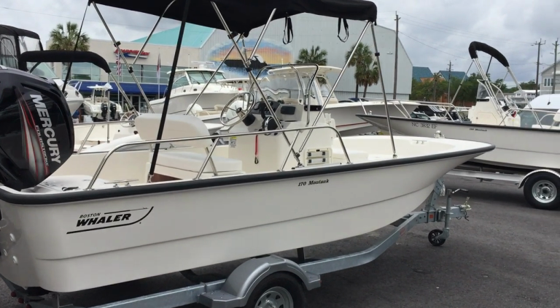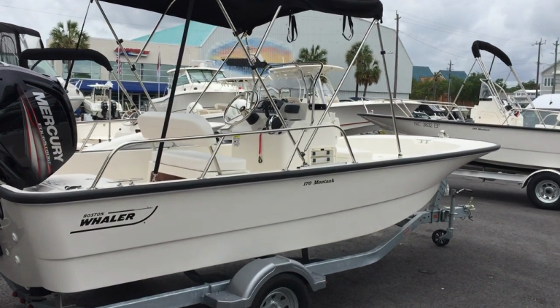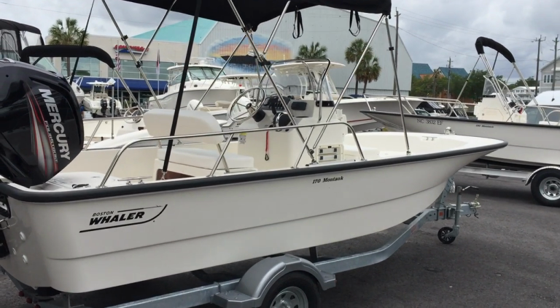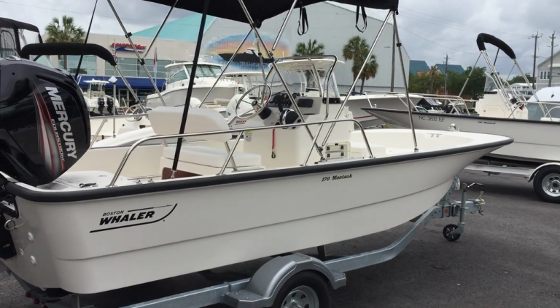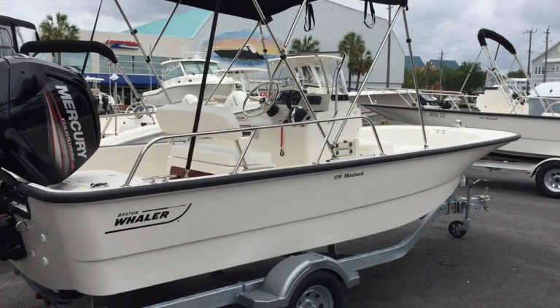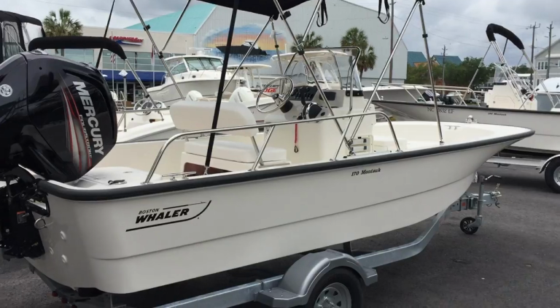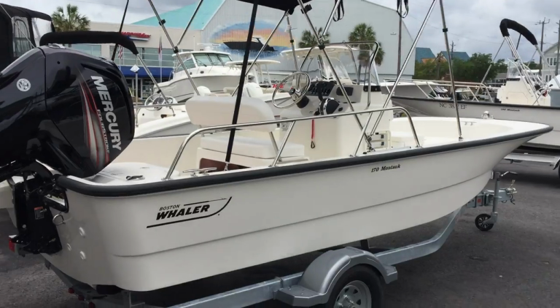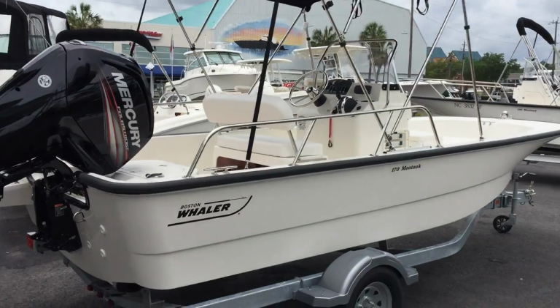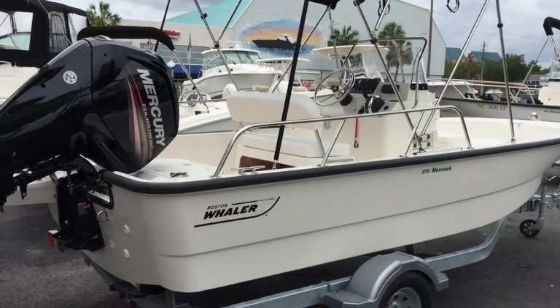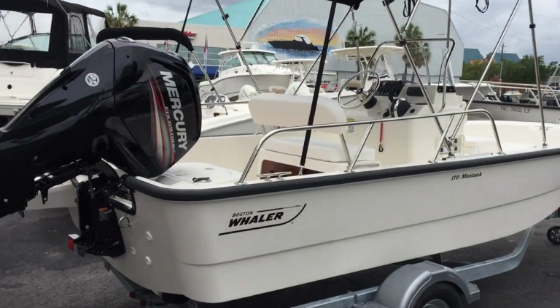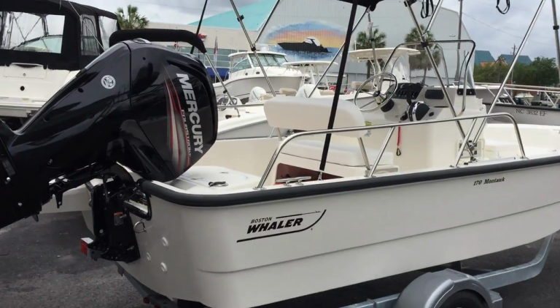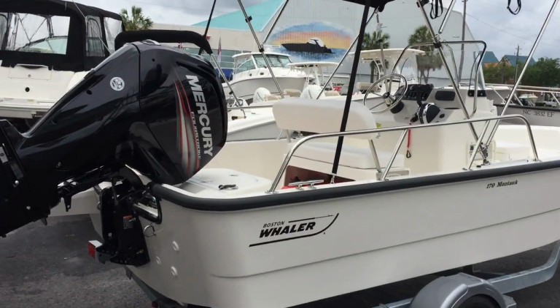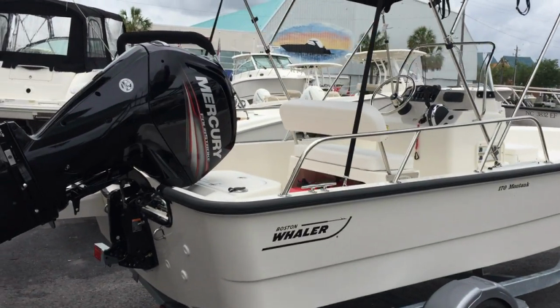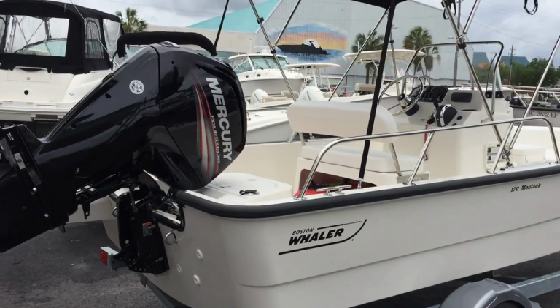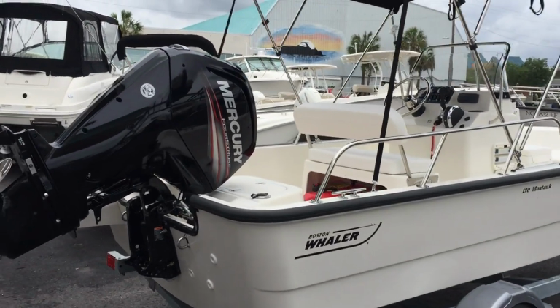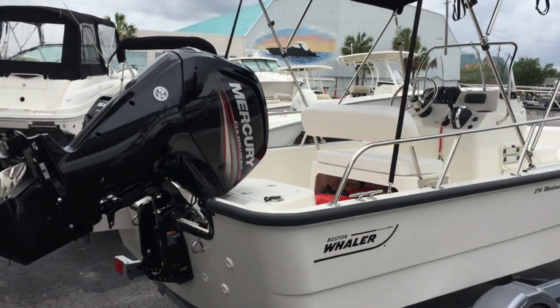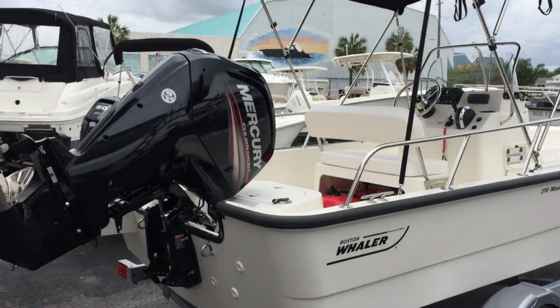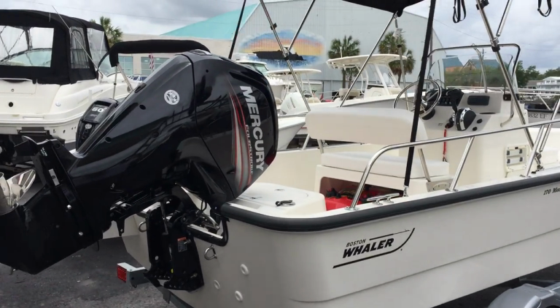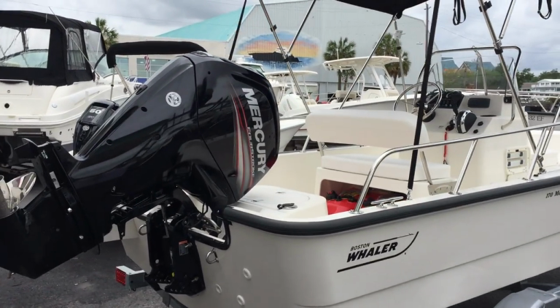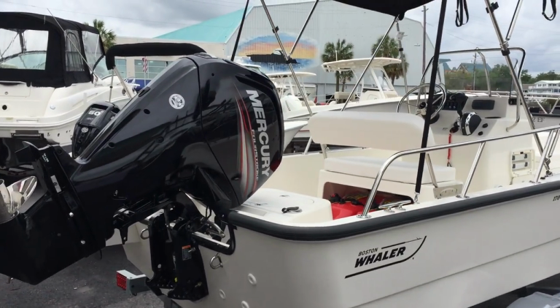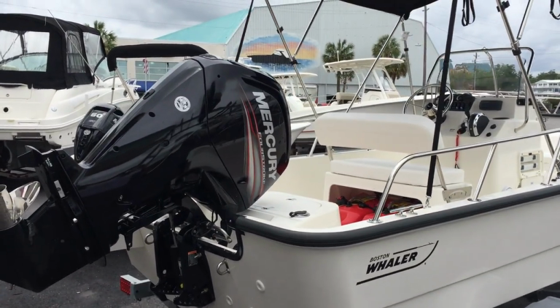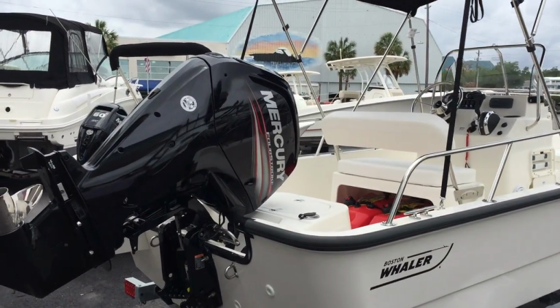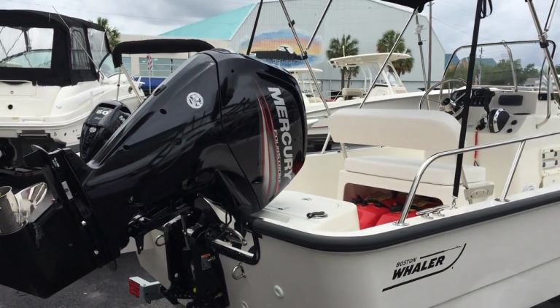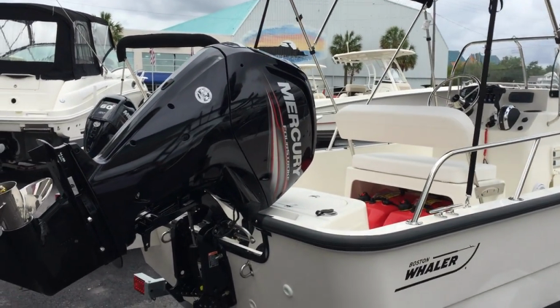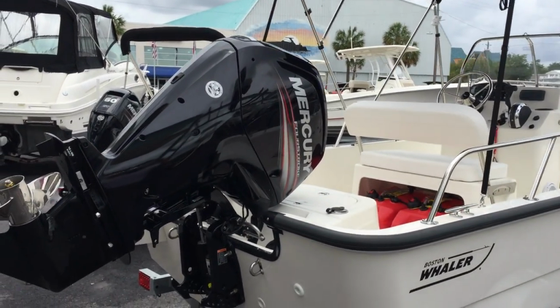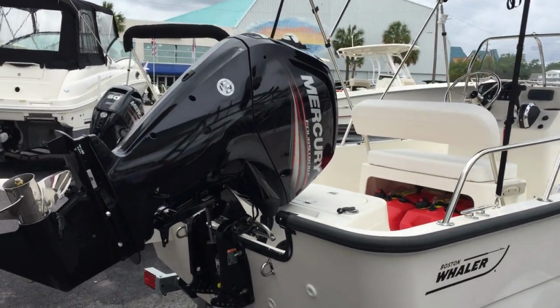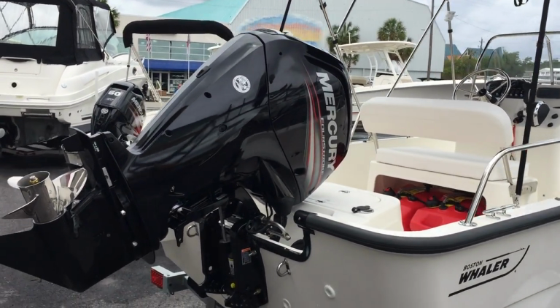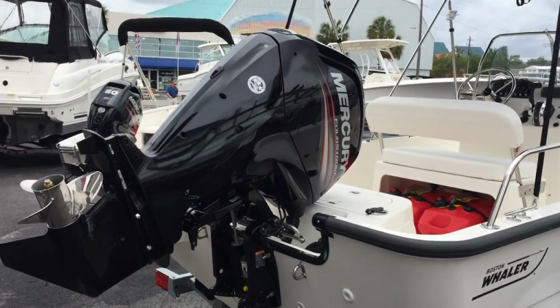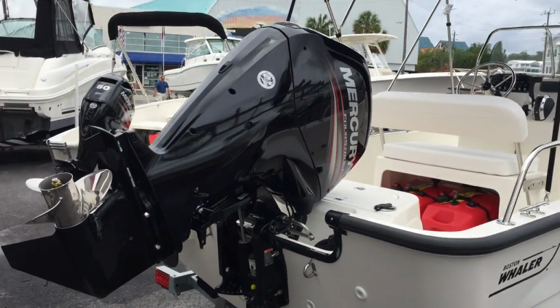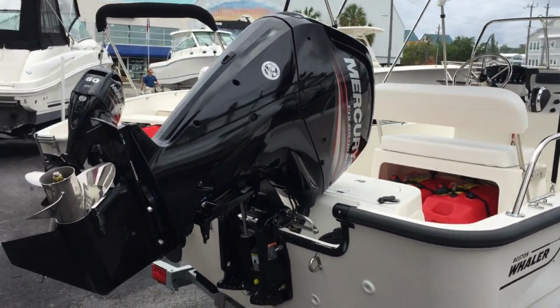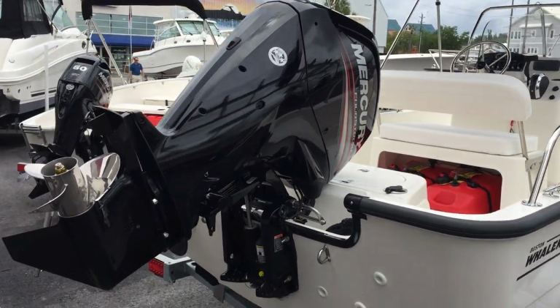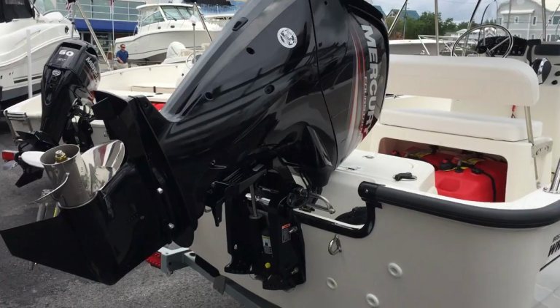We will start at the stern of this boat. This boat is powered by a Mercury 90 four-stroke engine.